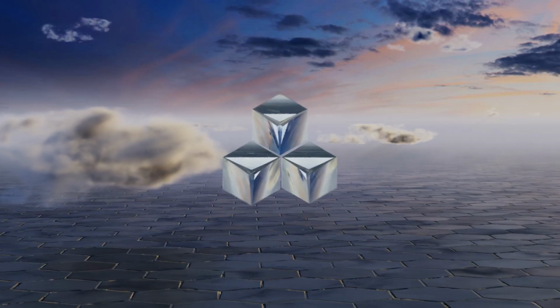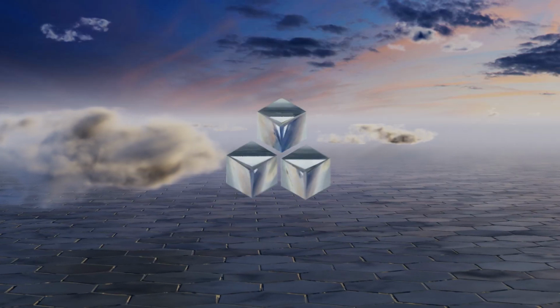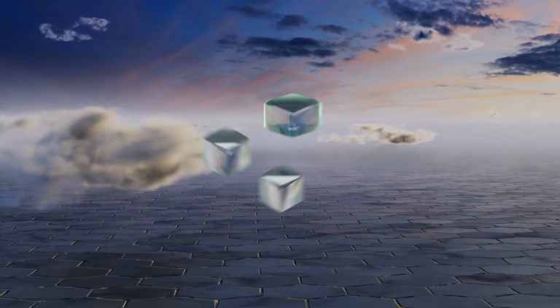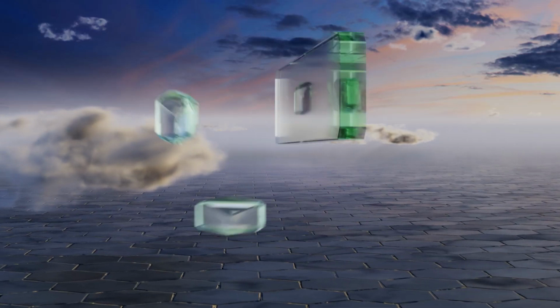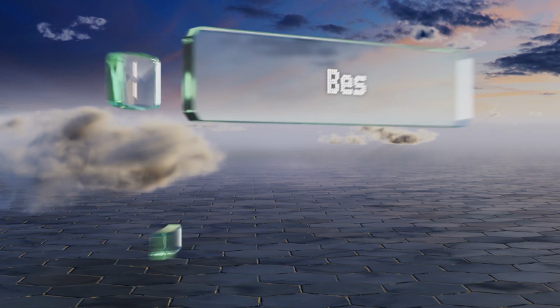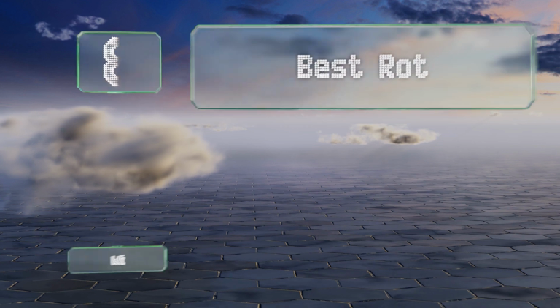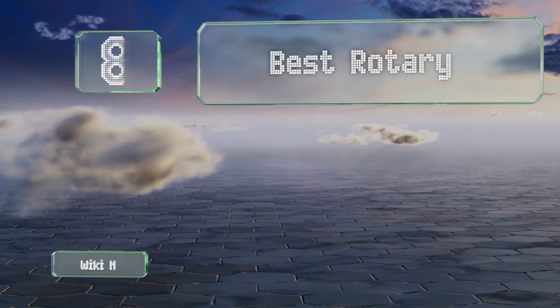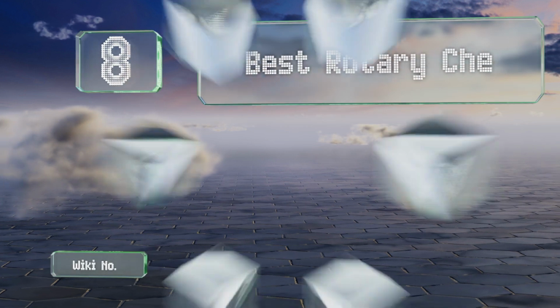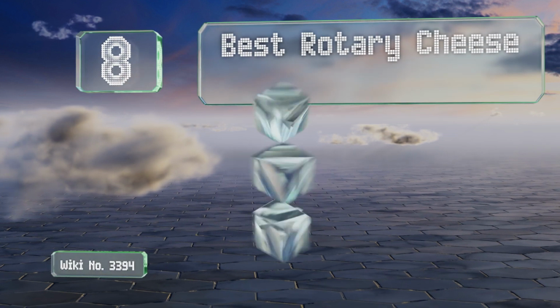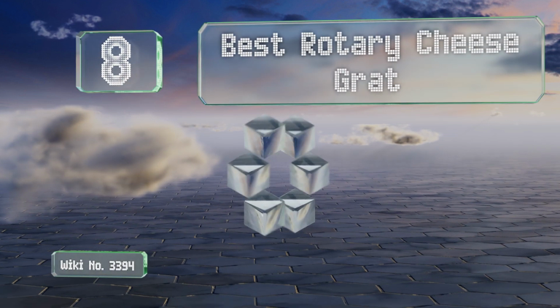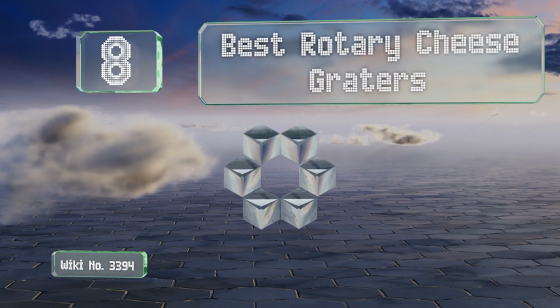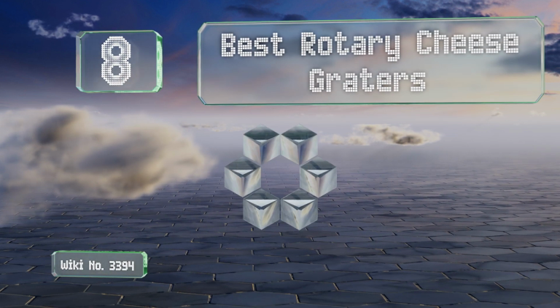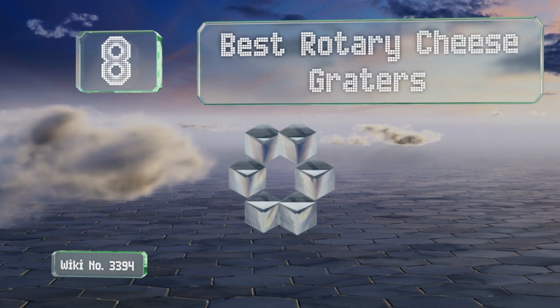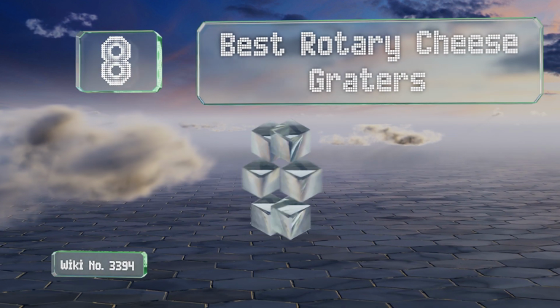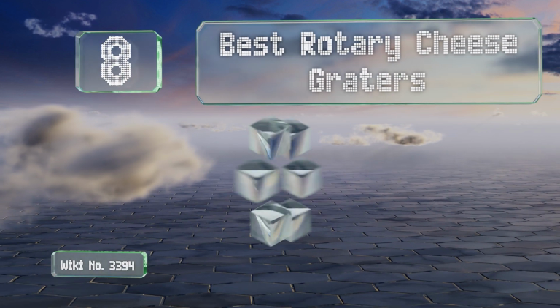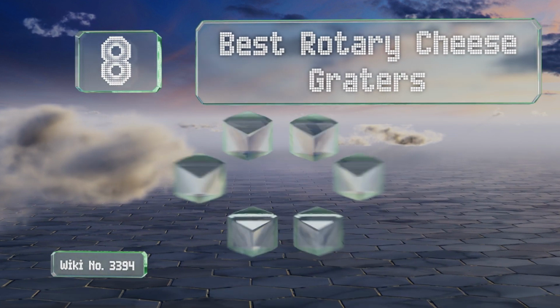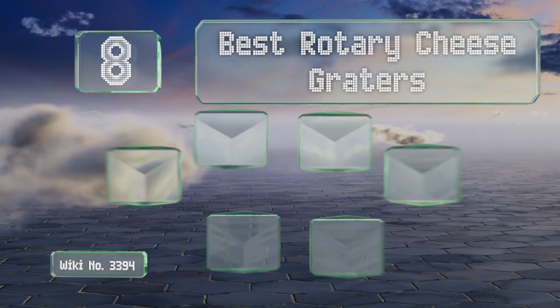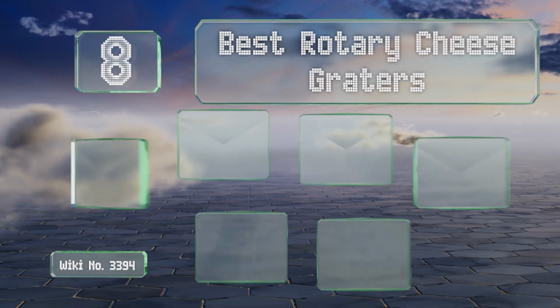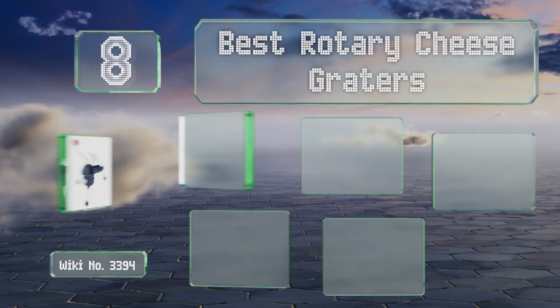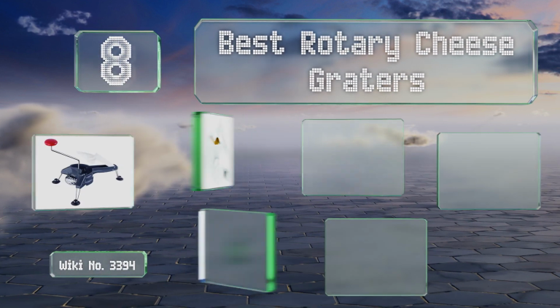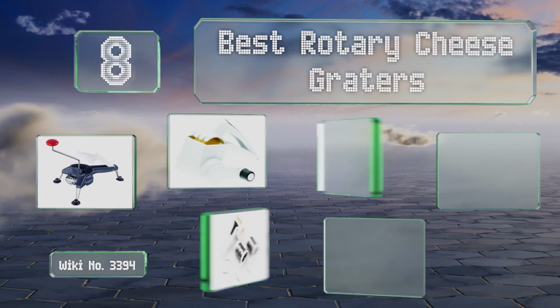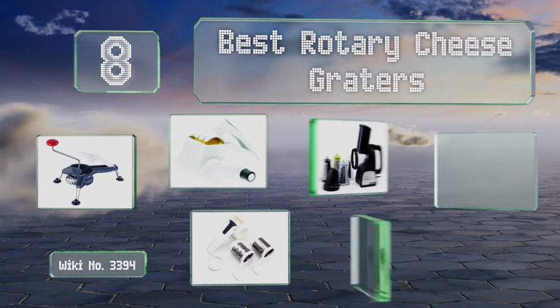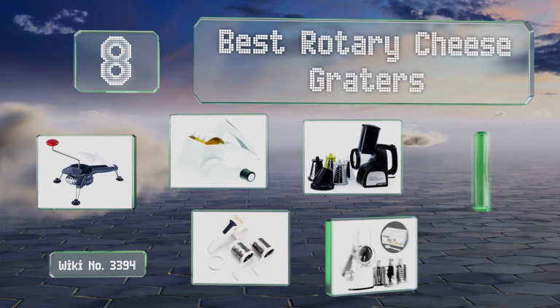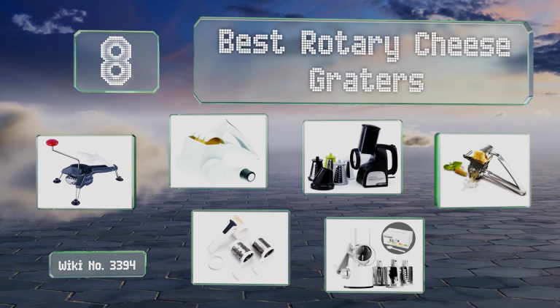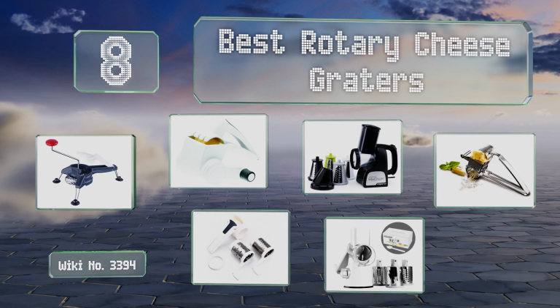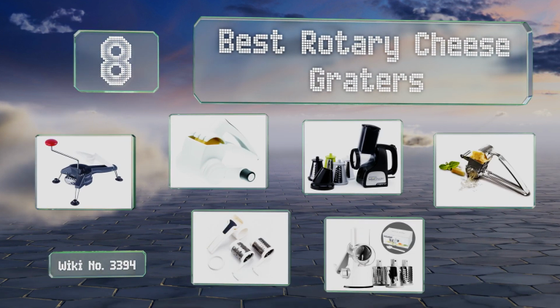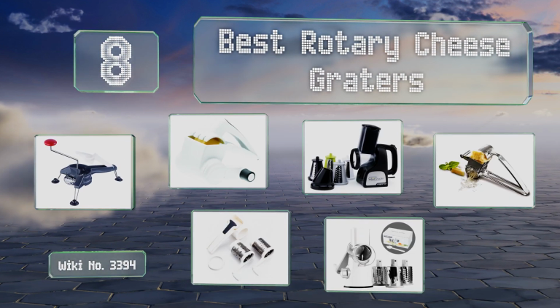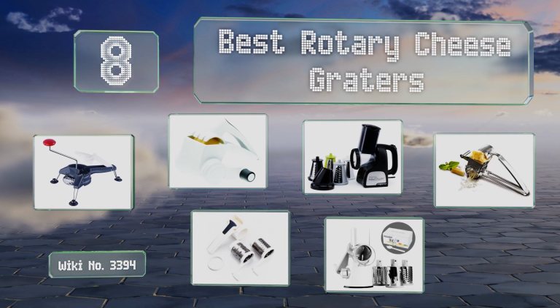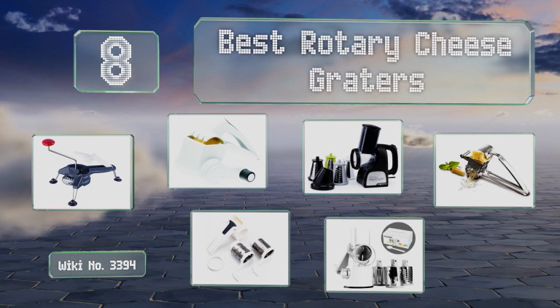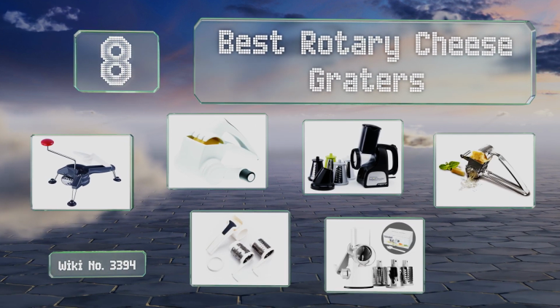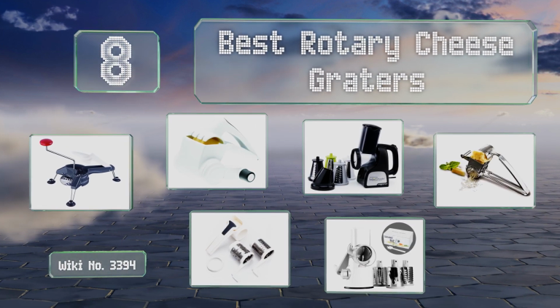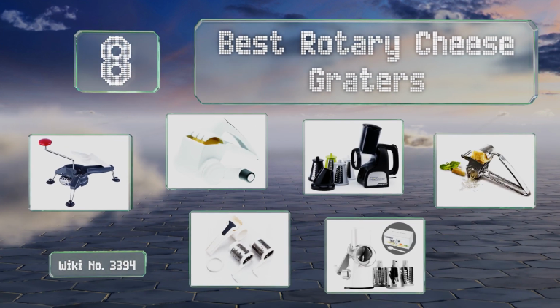EasyVid presents the eight best rotary cheese graters. Let's get started with the list.